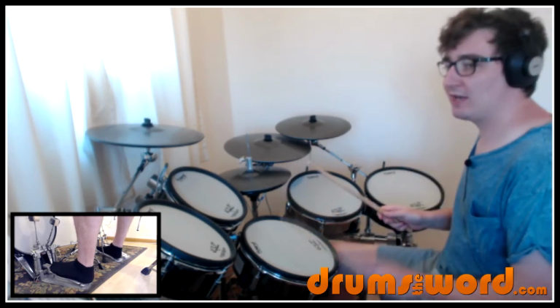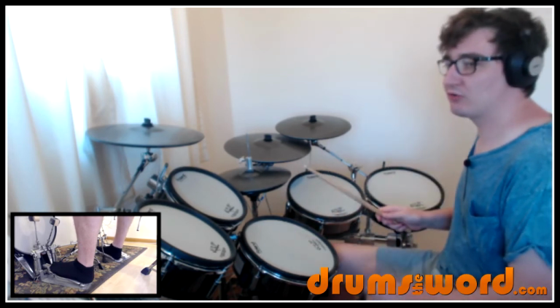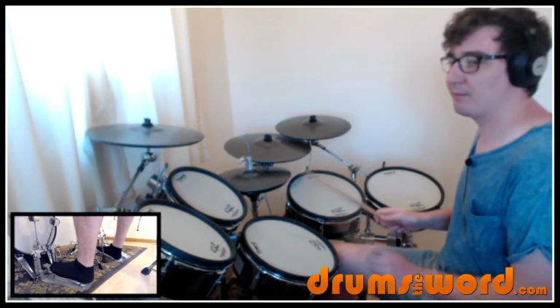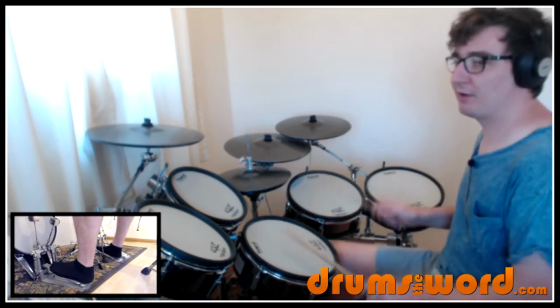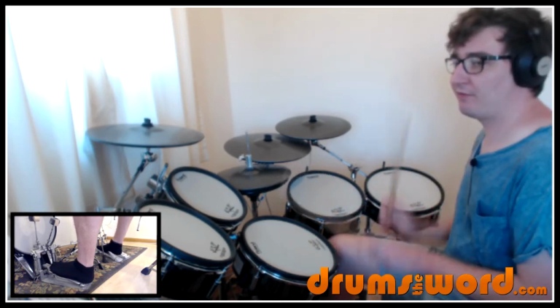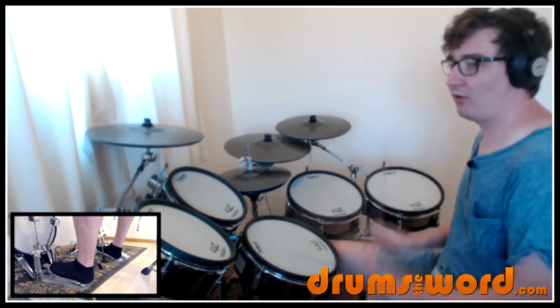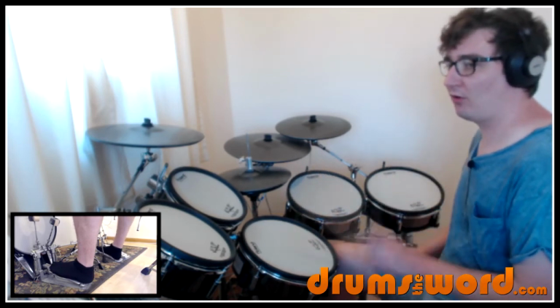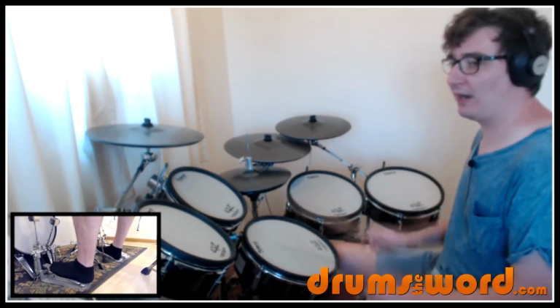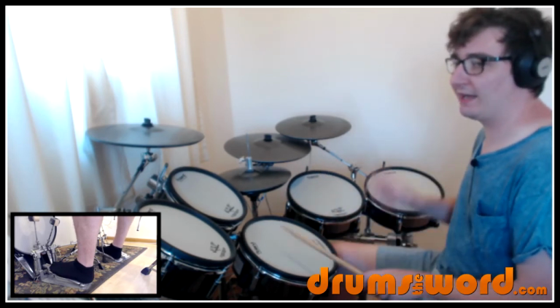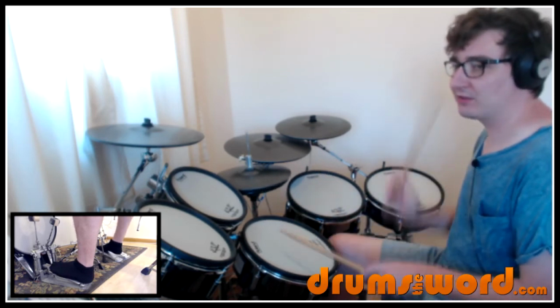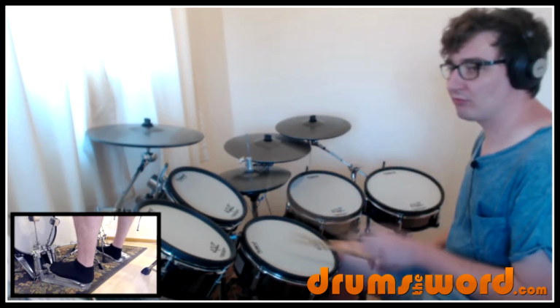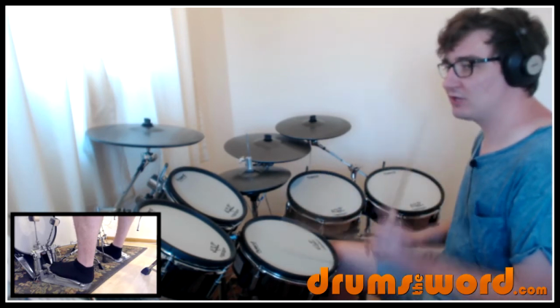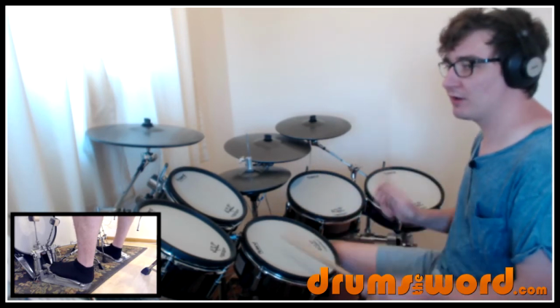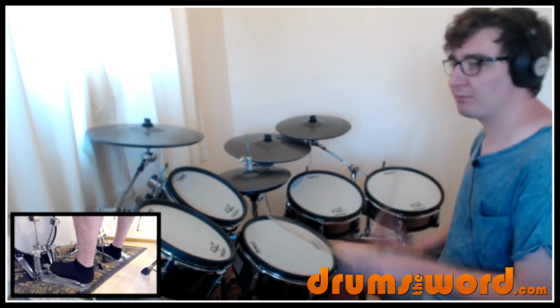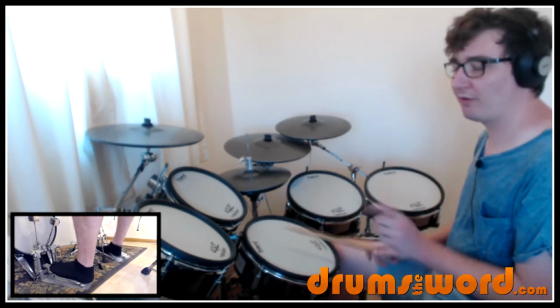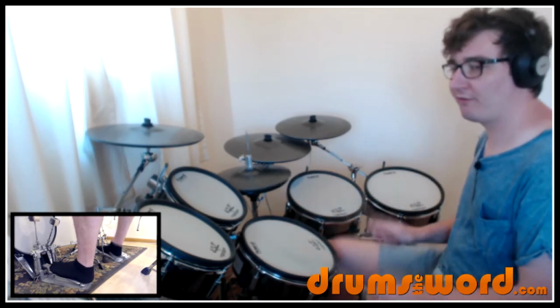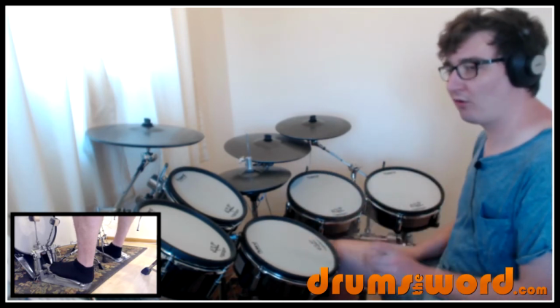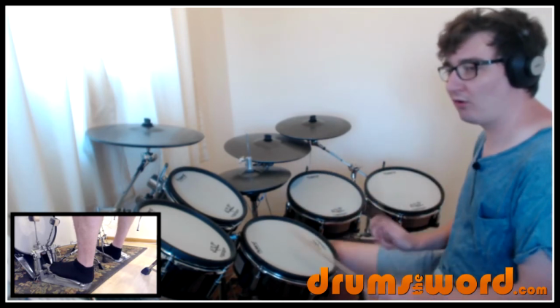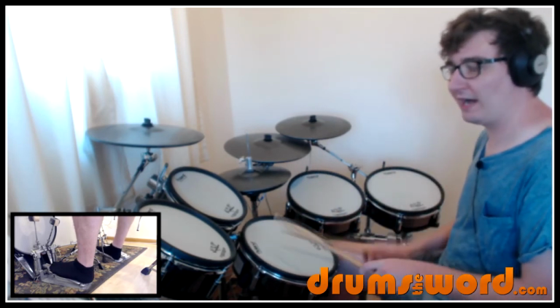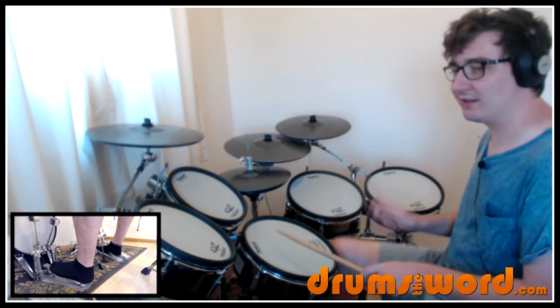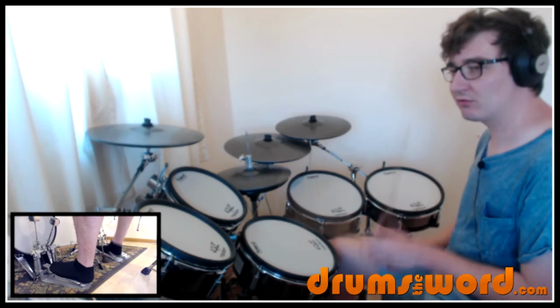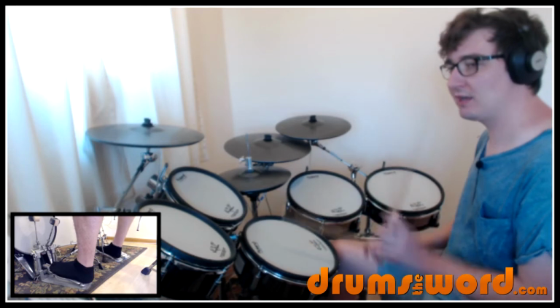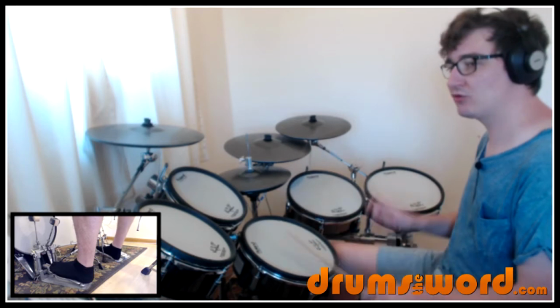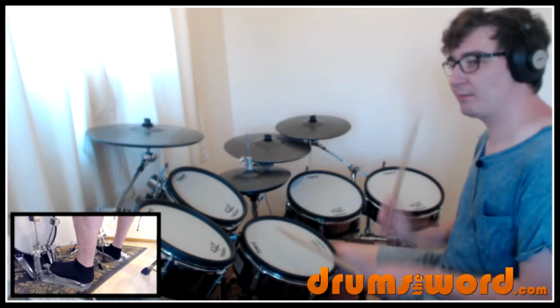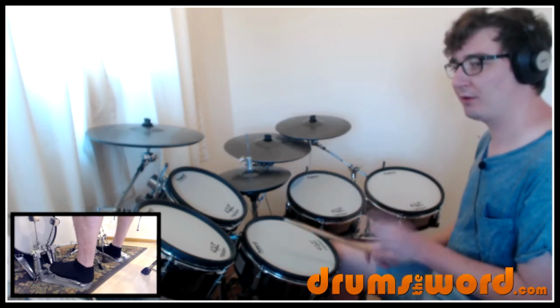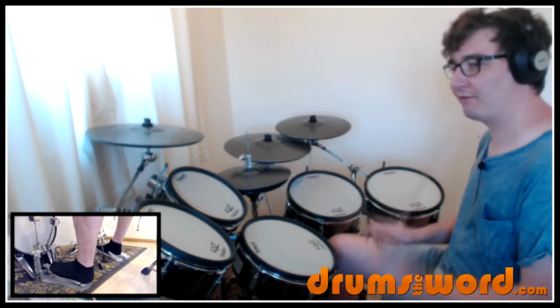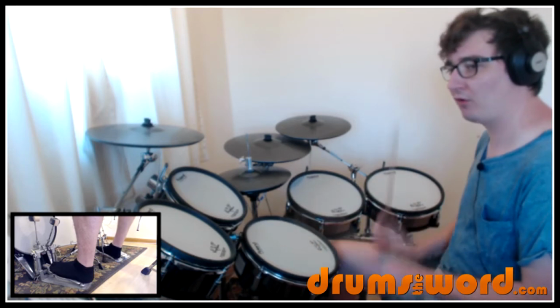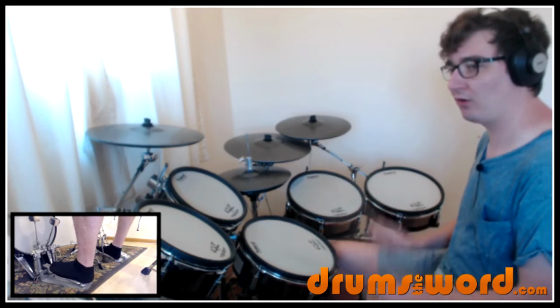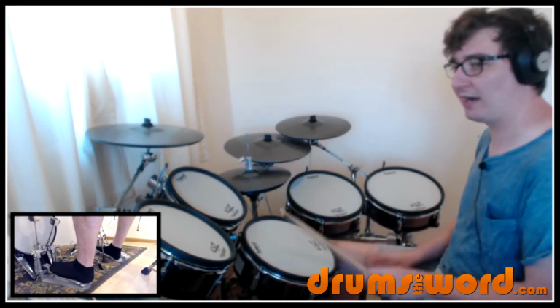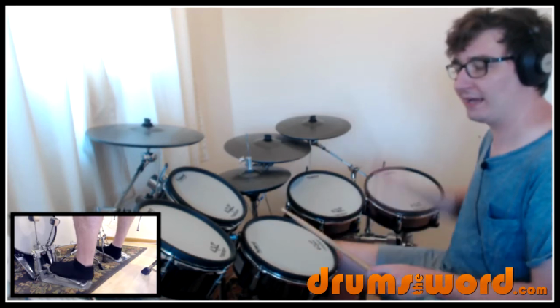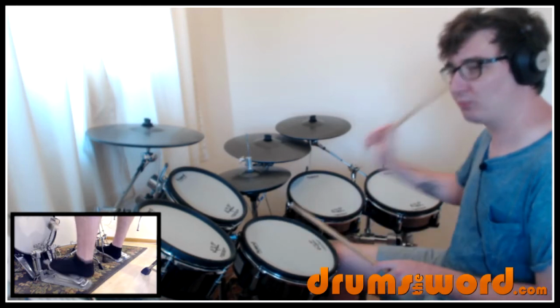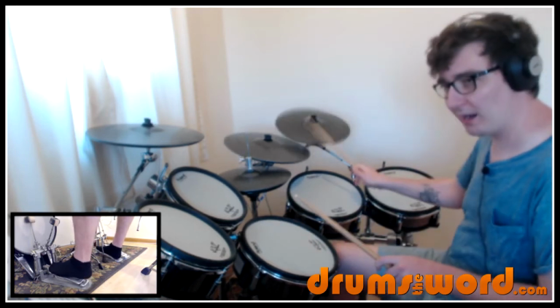Three-triplet-four and, three-triplet-four and, three-triplet-four and one.